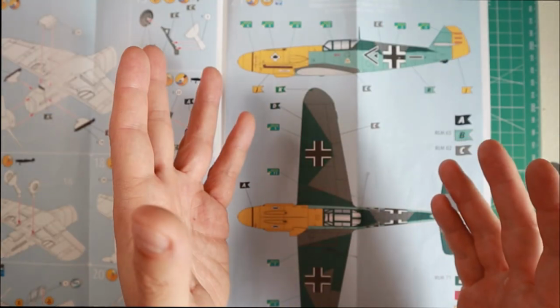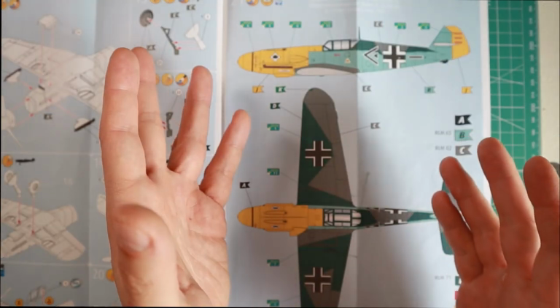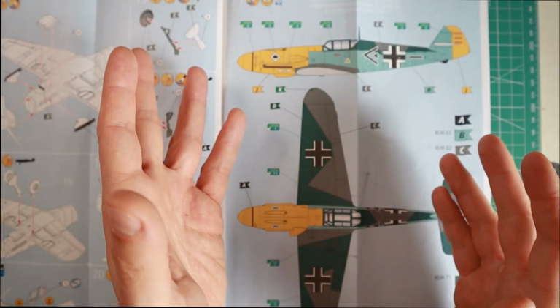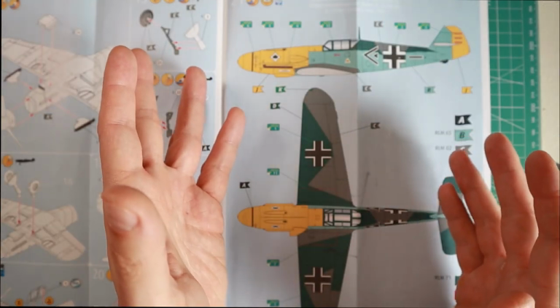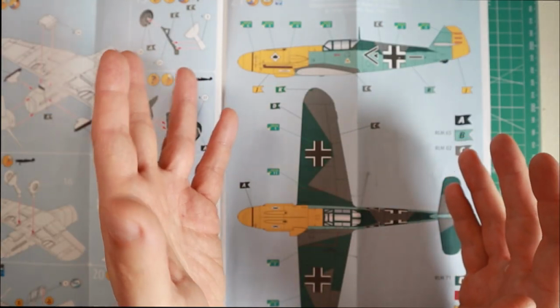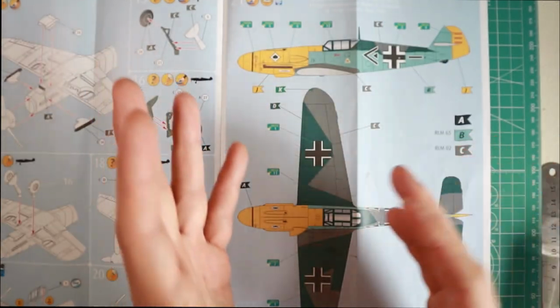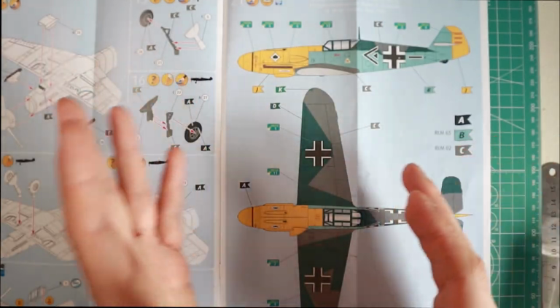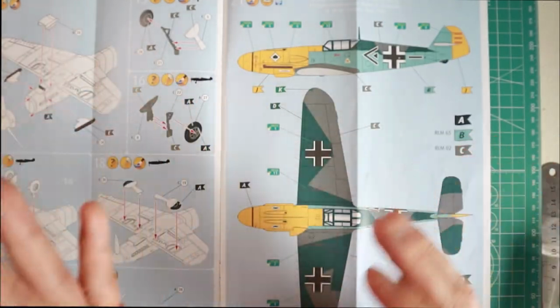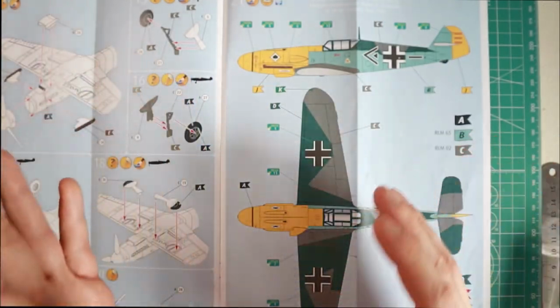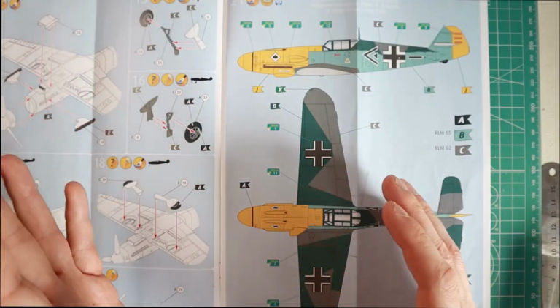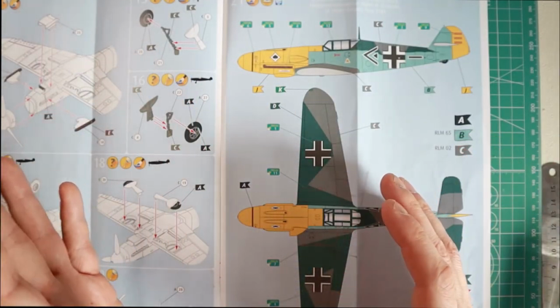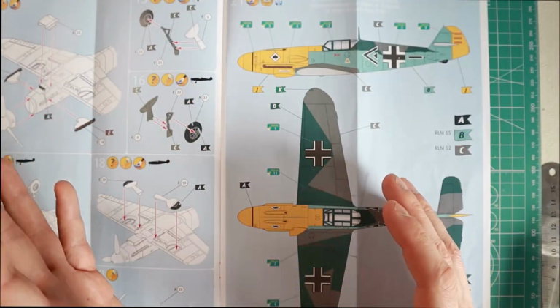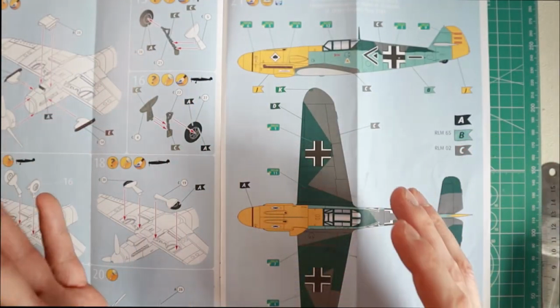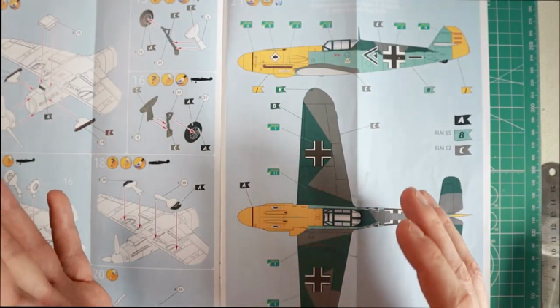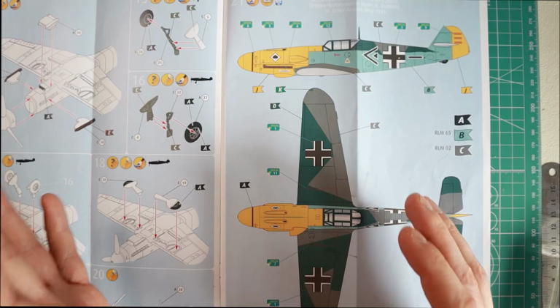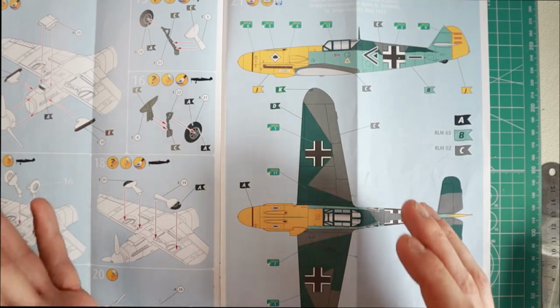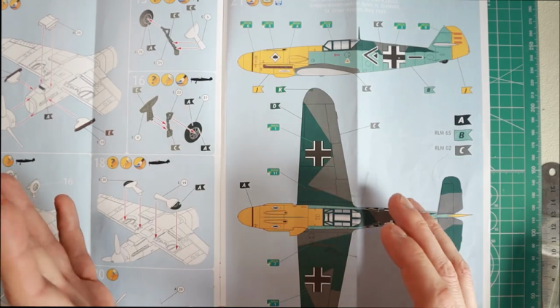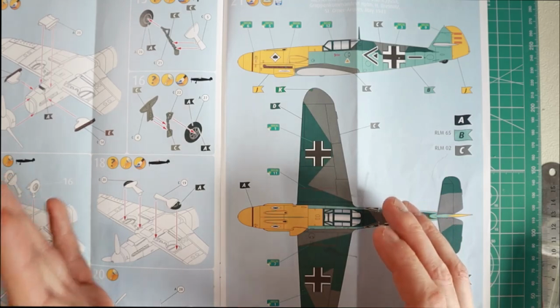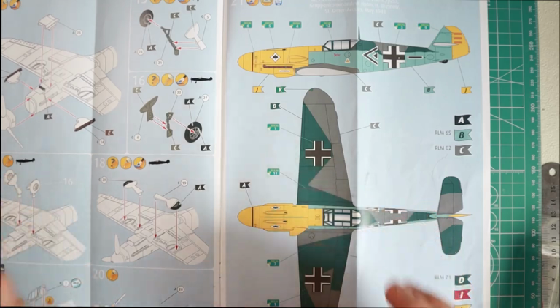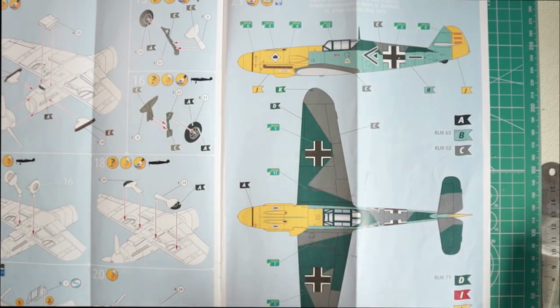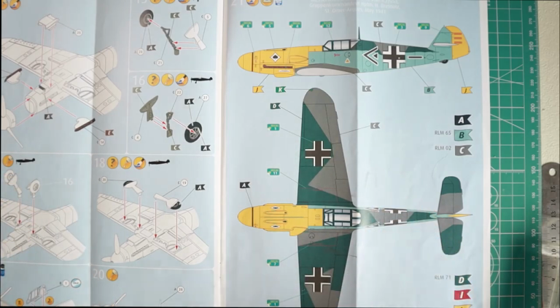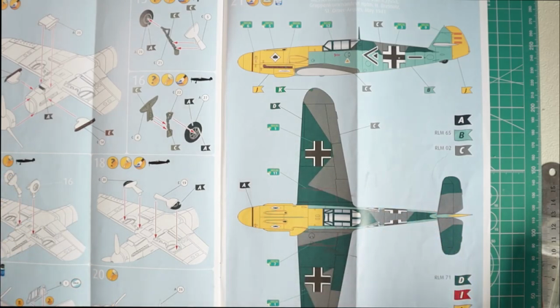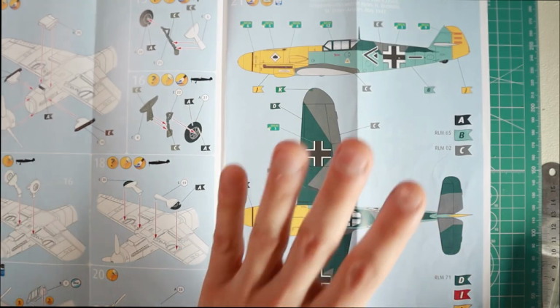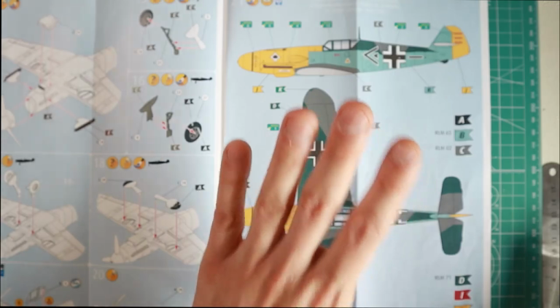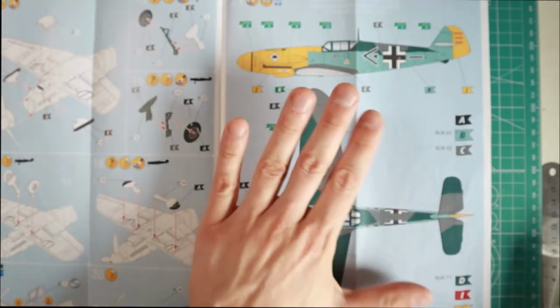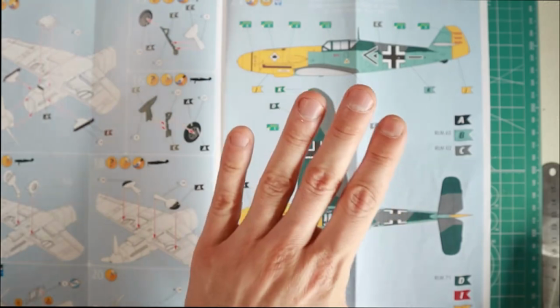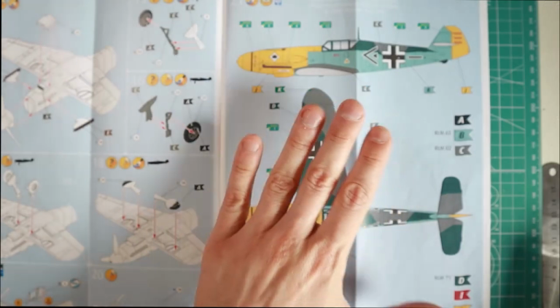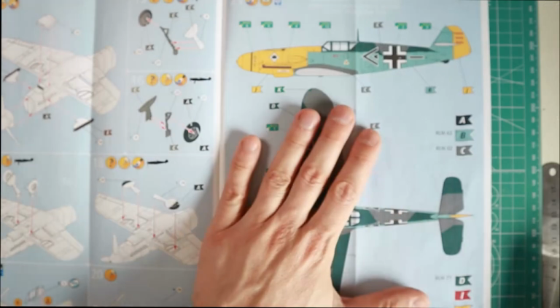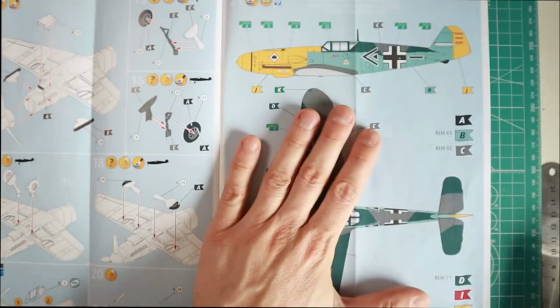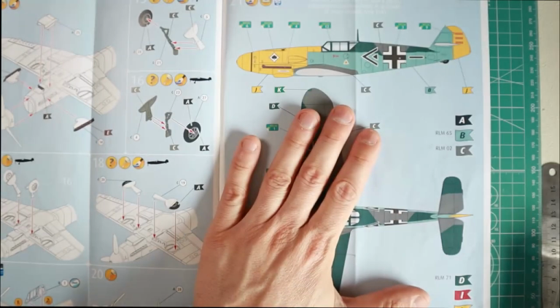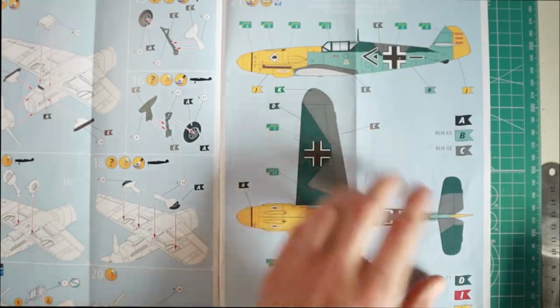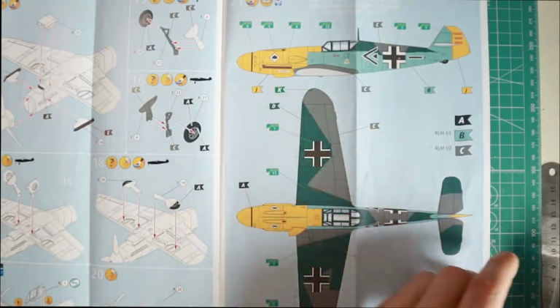So my advice to you is: stick with one brand. When you get familiar with the paint and you're not happy with the colors, change them — otherwise stick with the ones you have for this particular build.